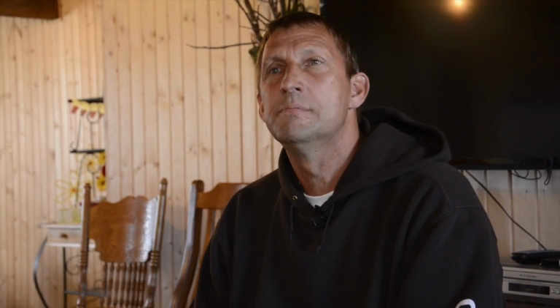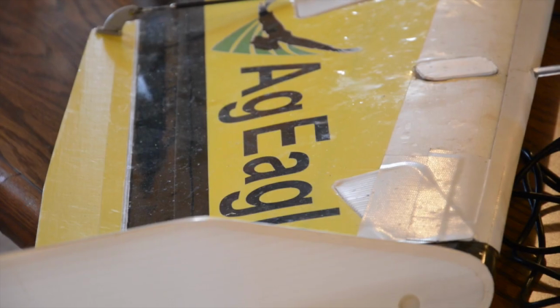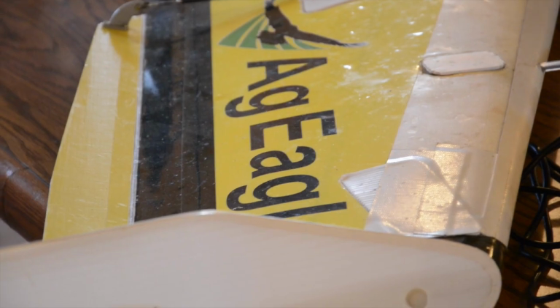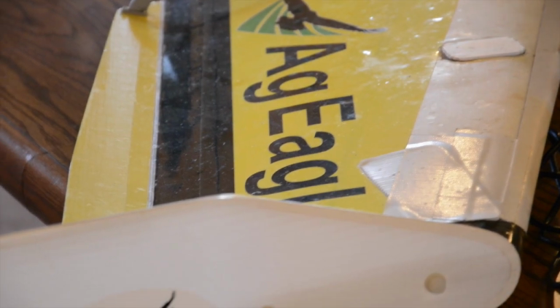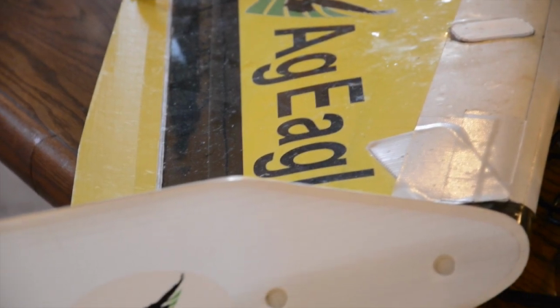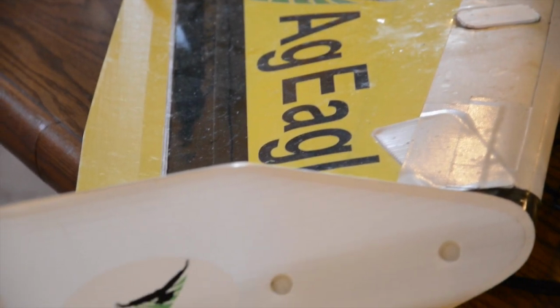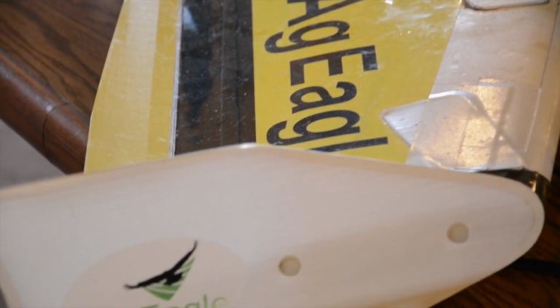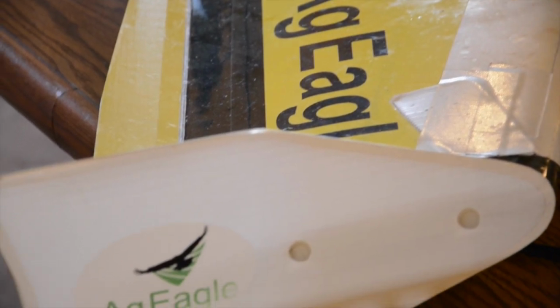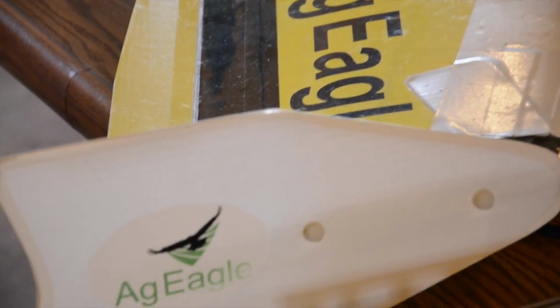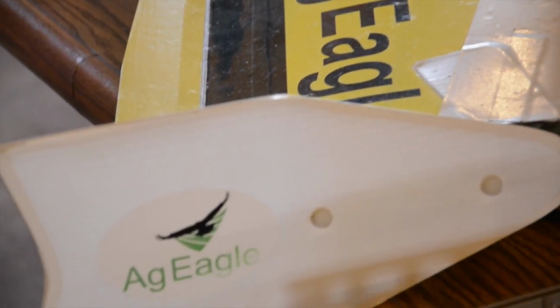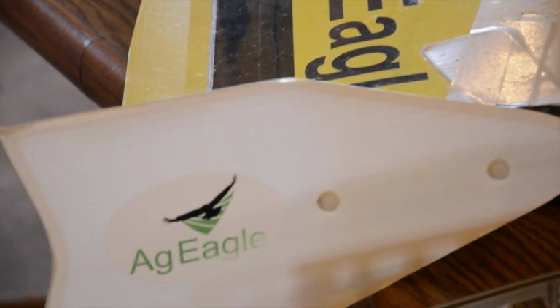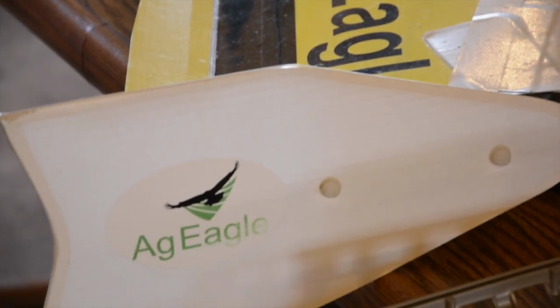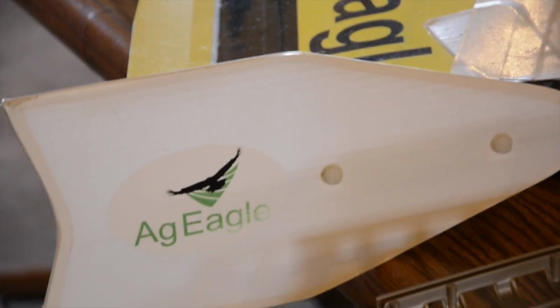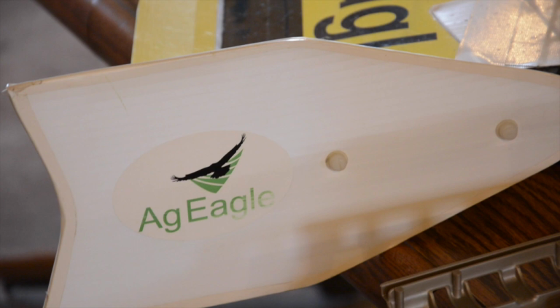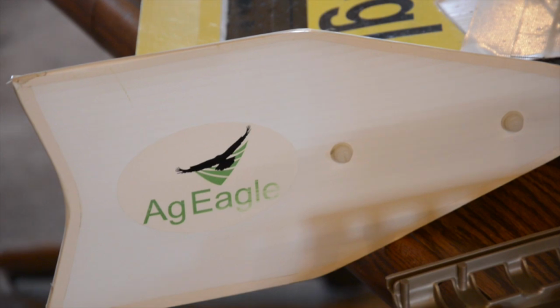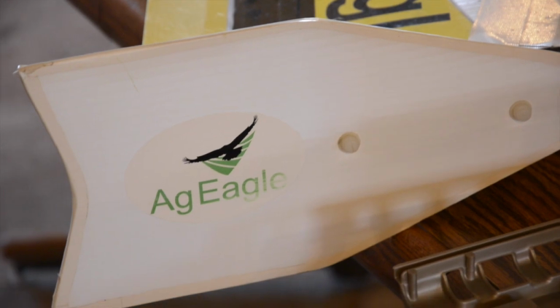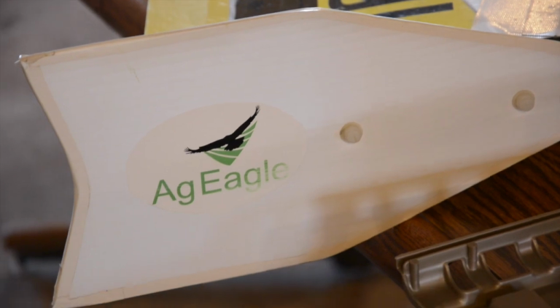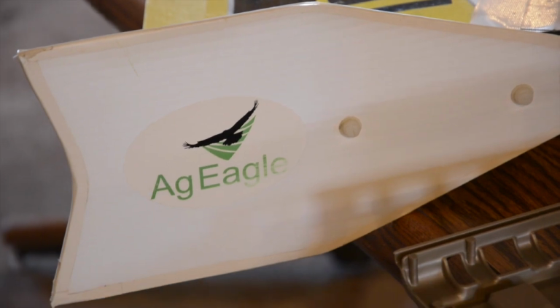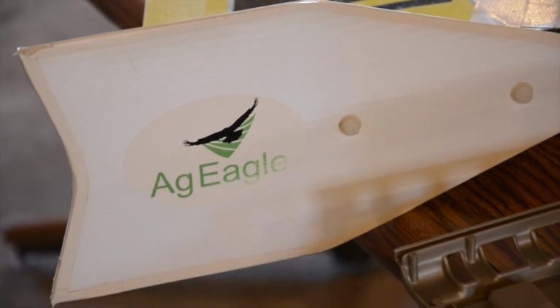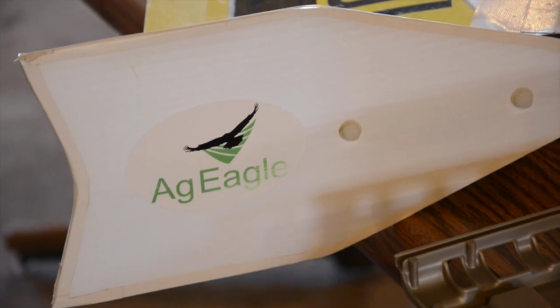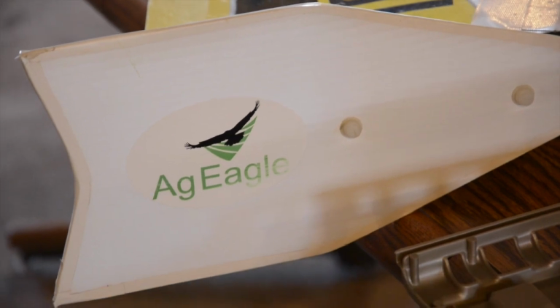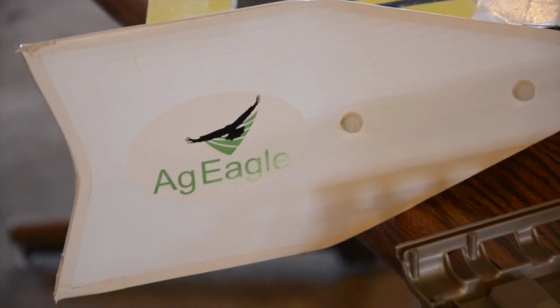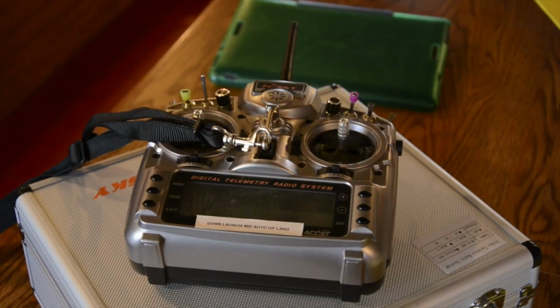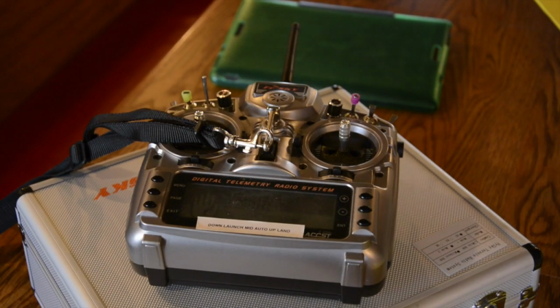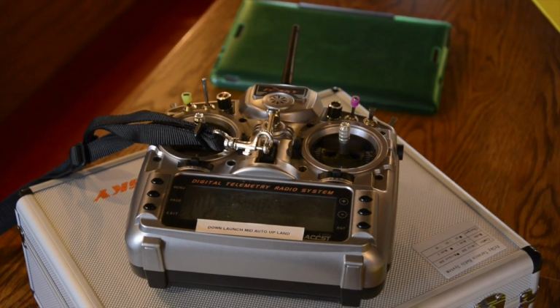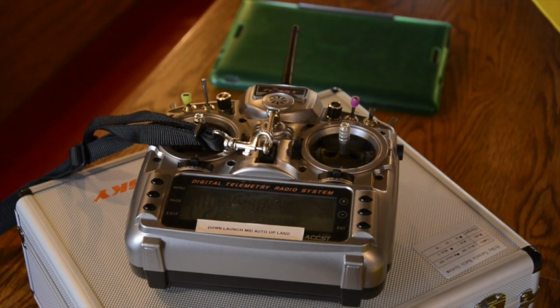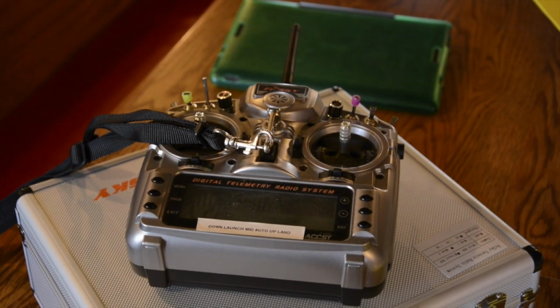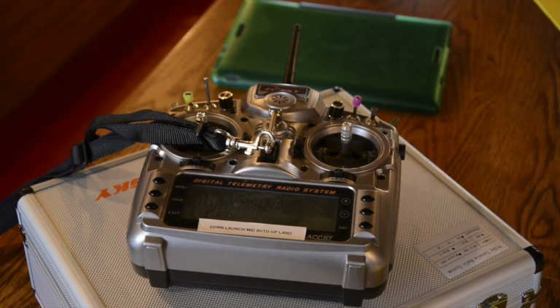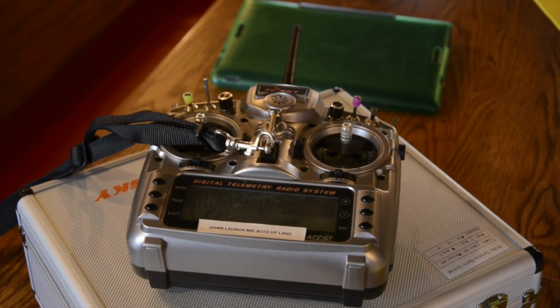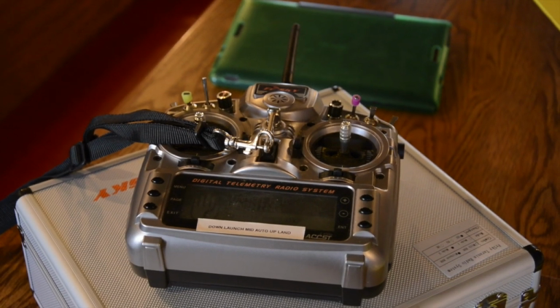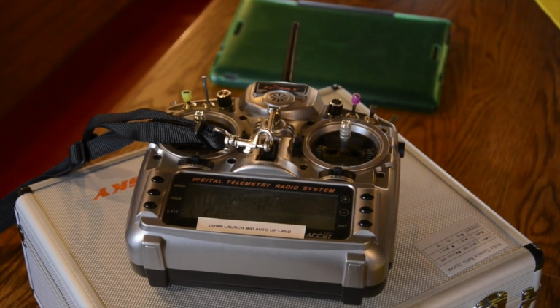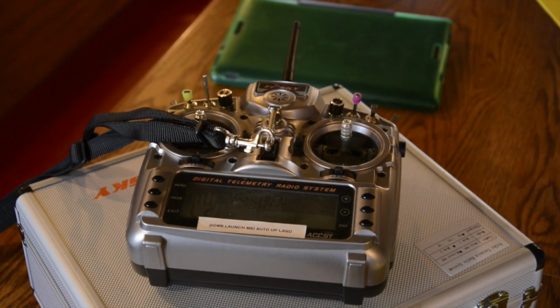They're easy to operate, easy to fly. Your data can stay at home if you wish it to stay at home.